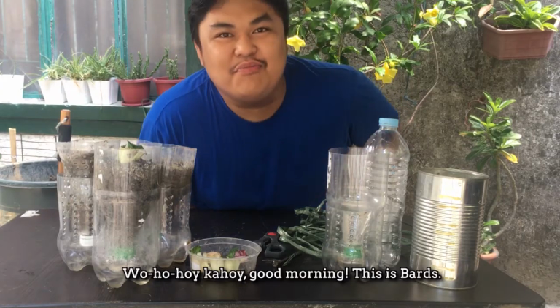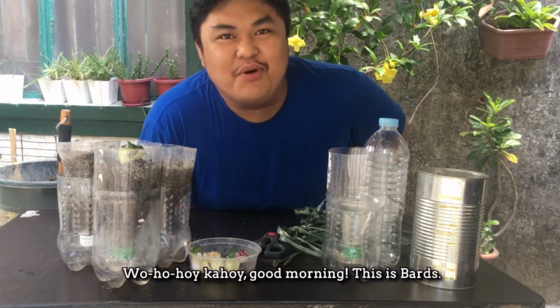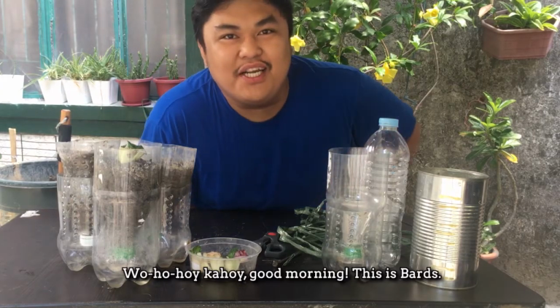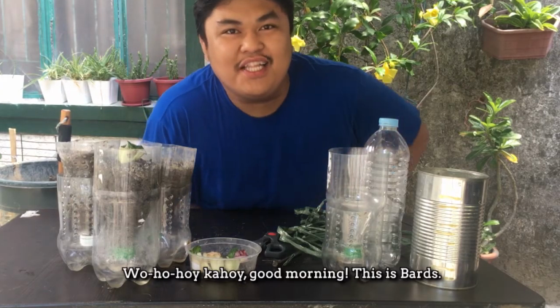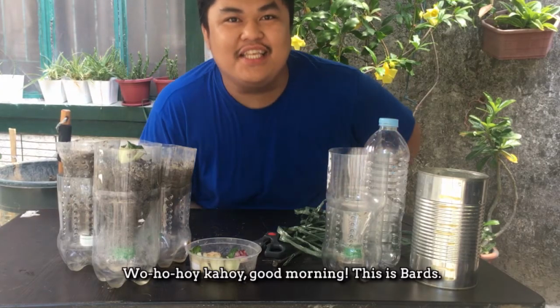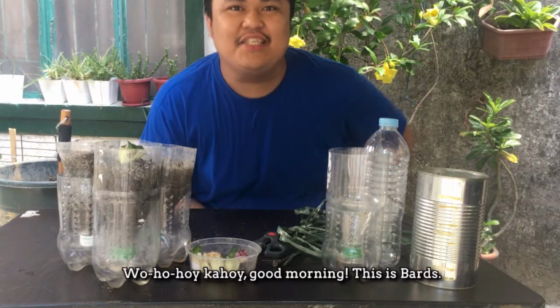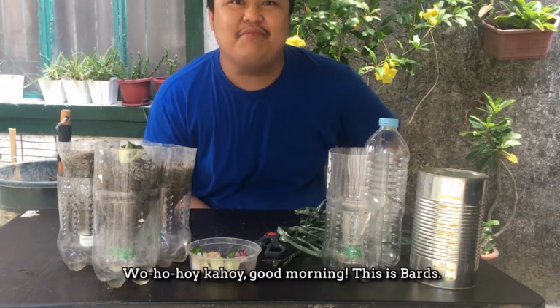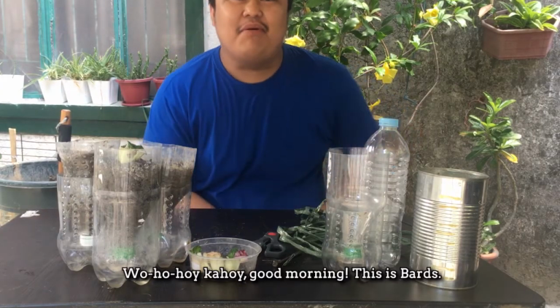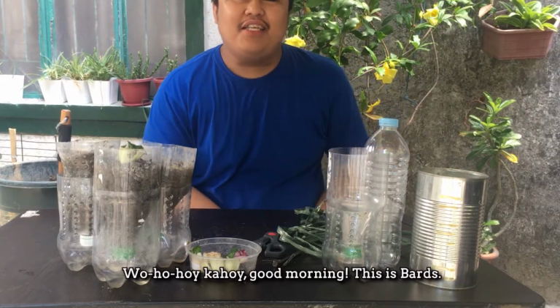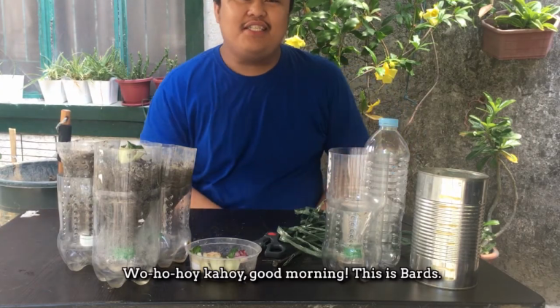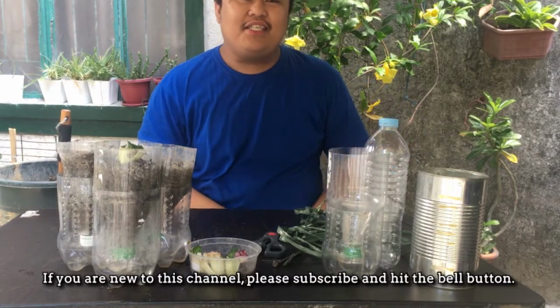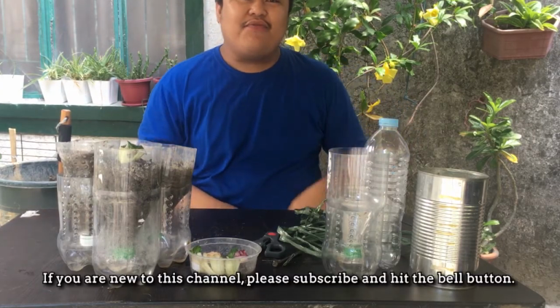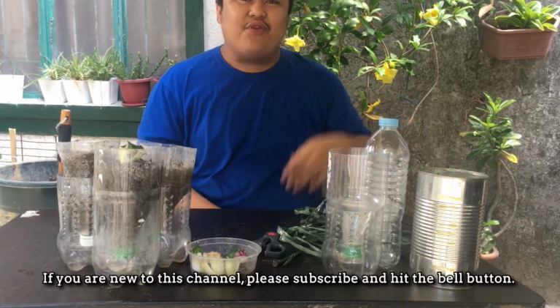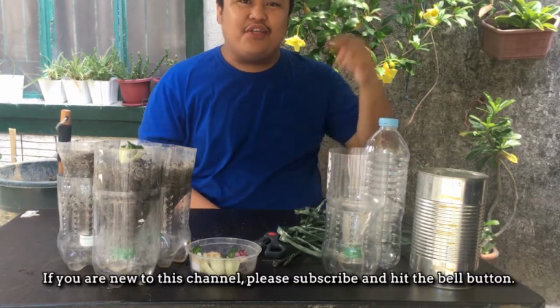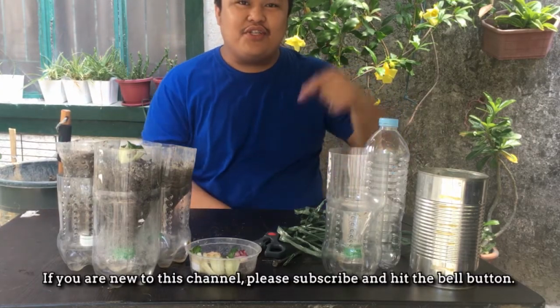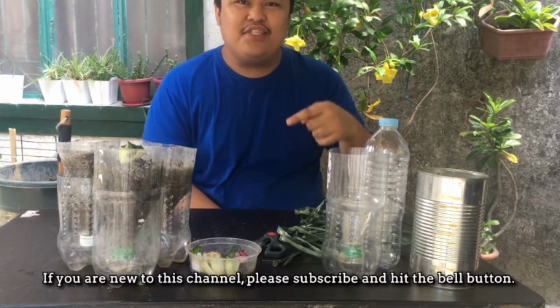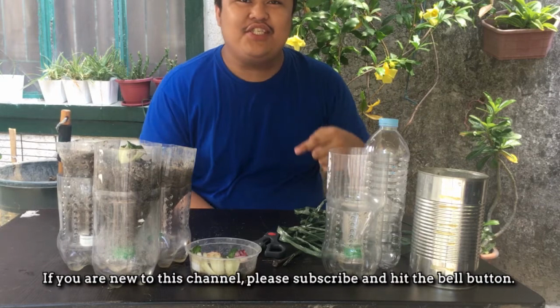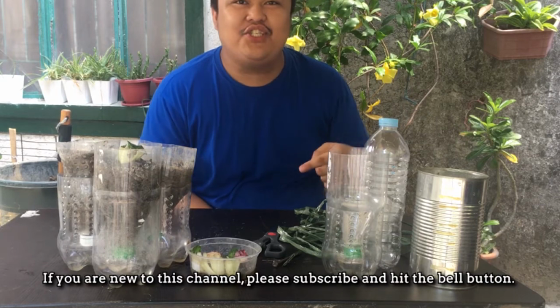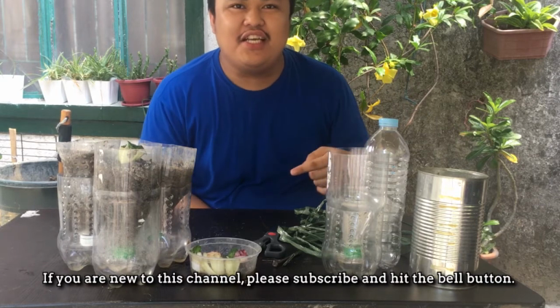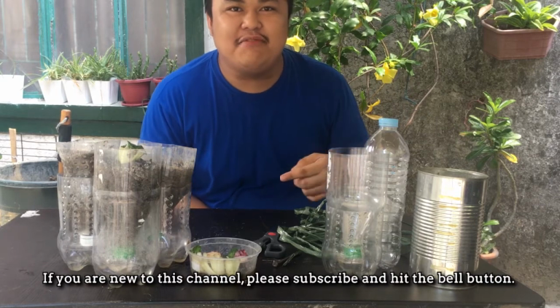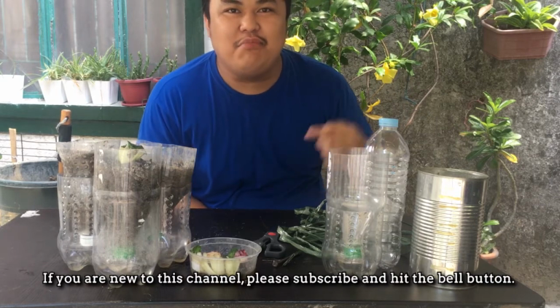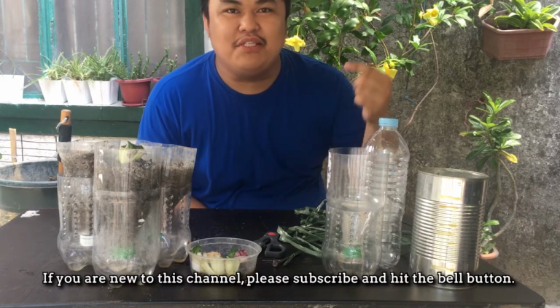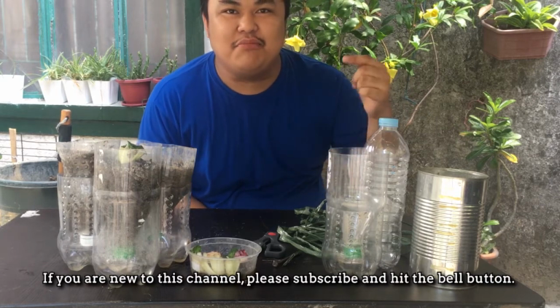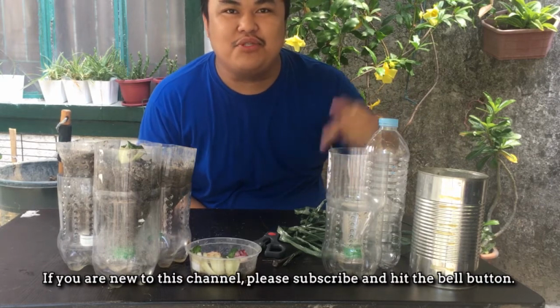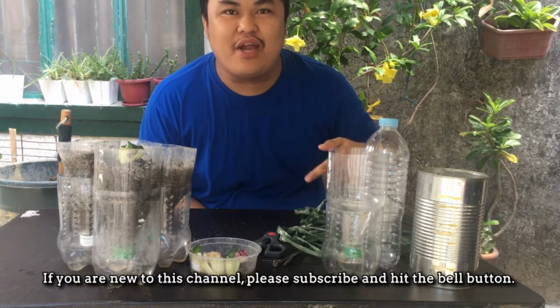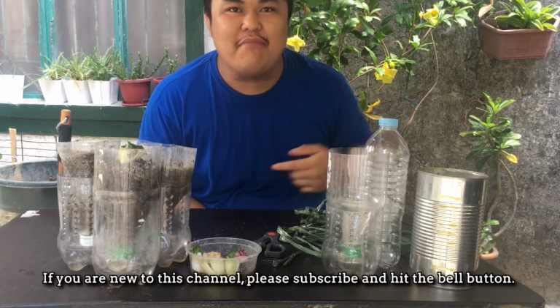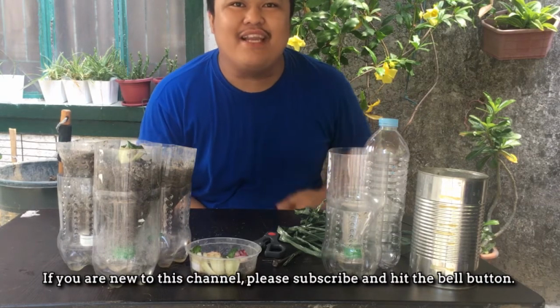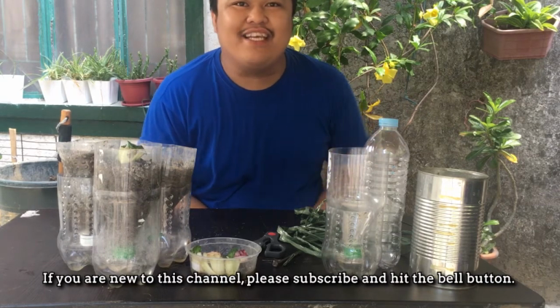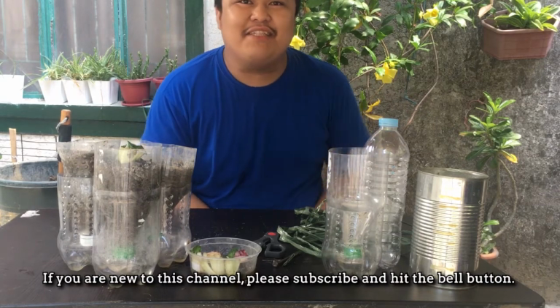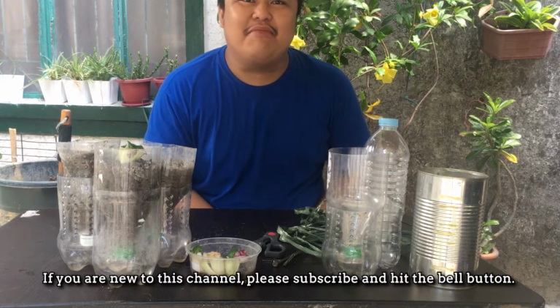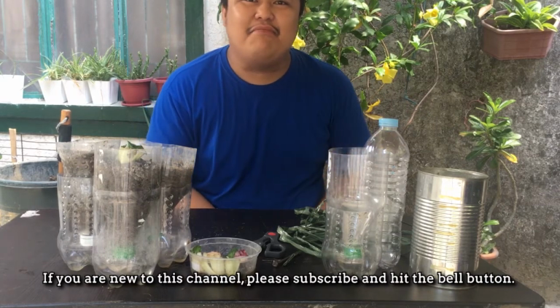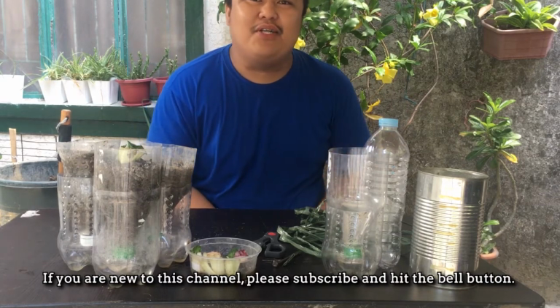Good morning! This is Barnes. If you are new to this channel, please subscribe and hit the bell button.